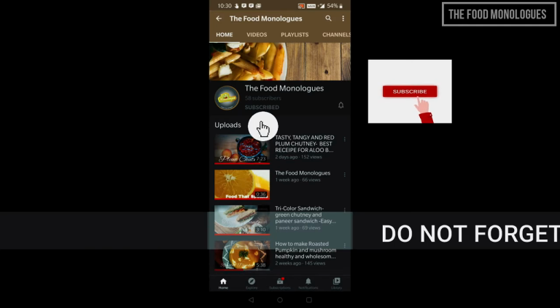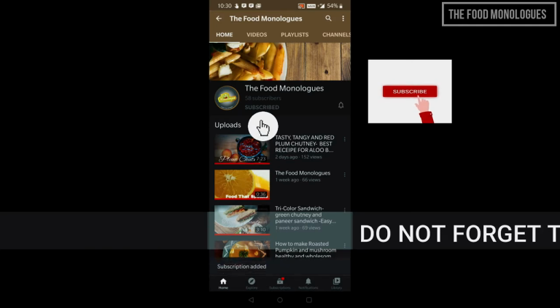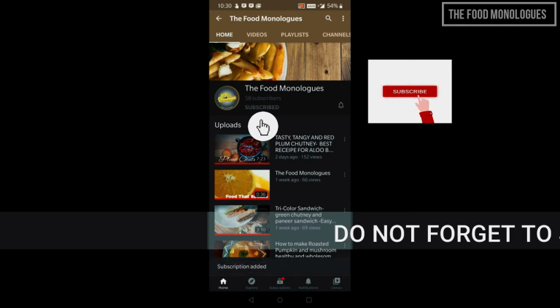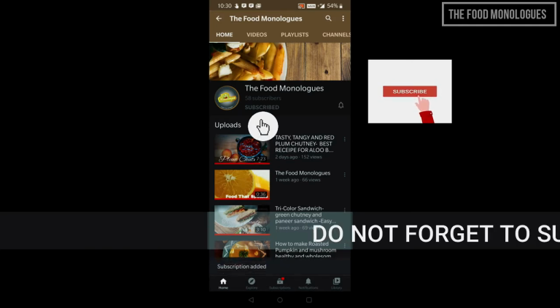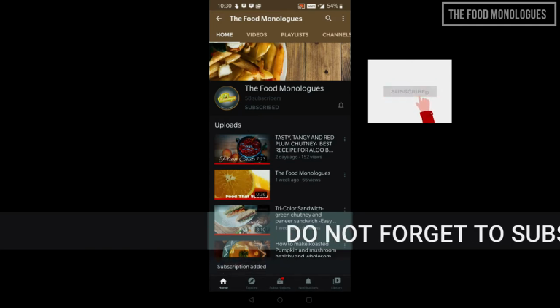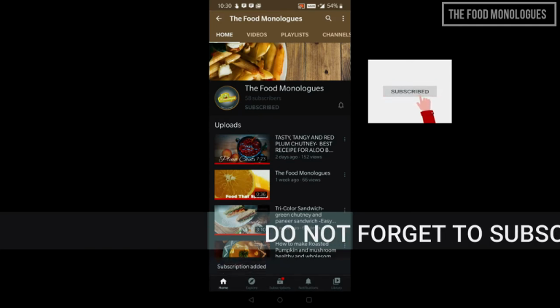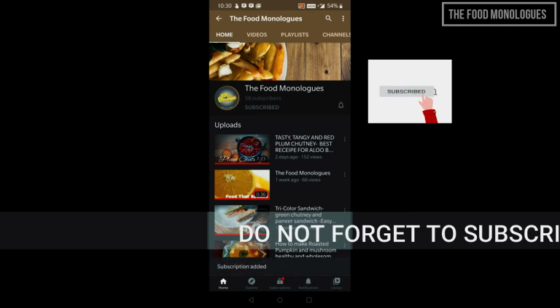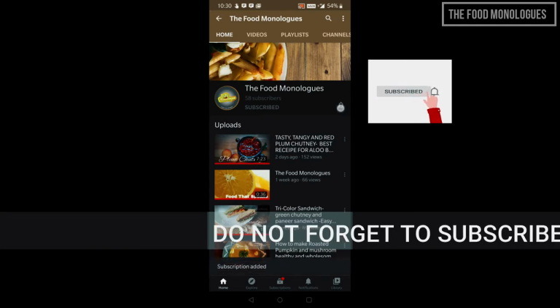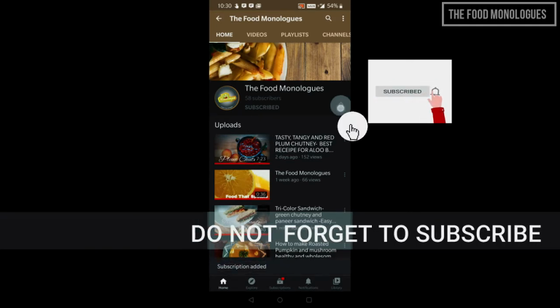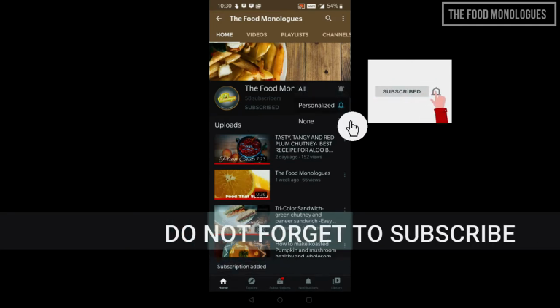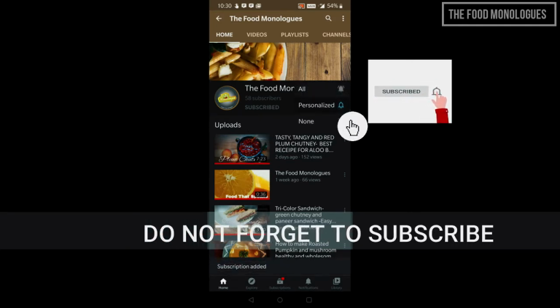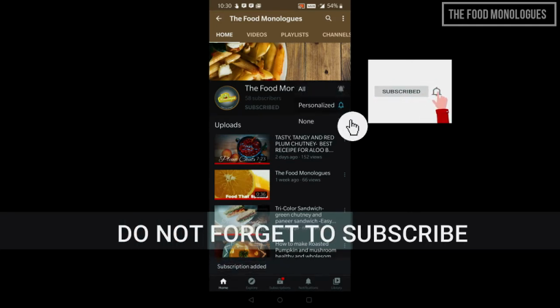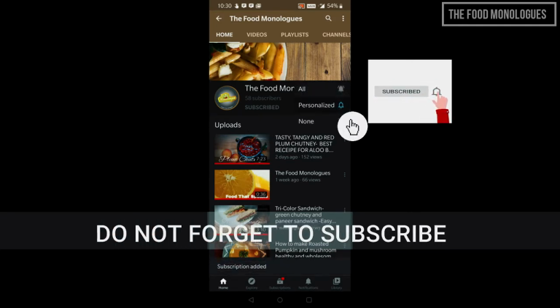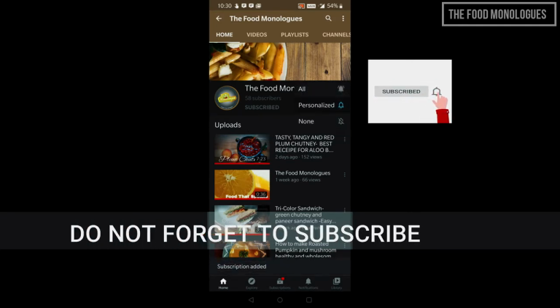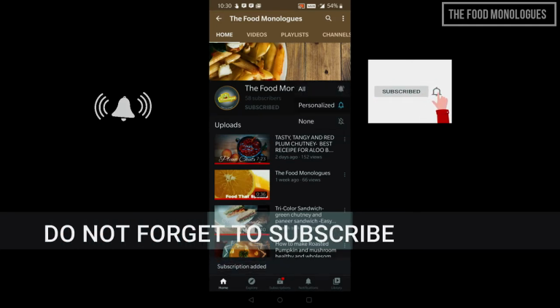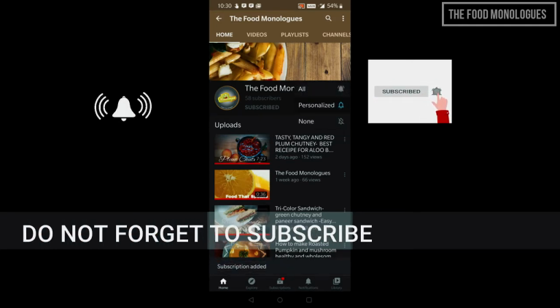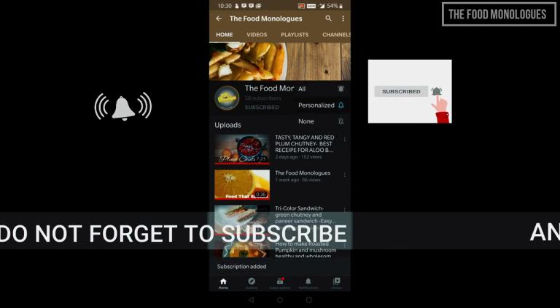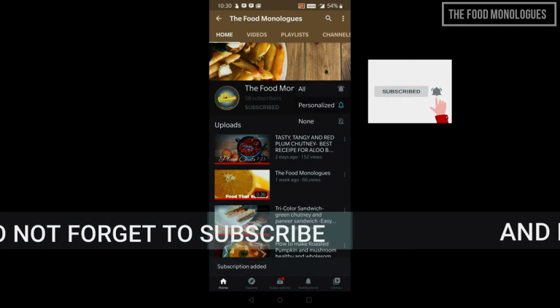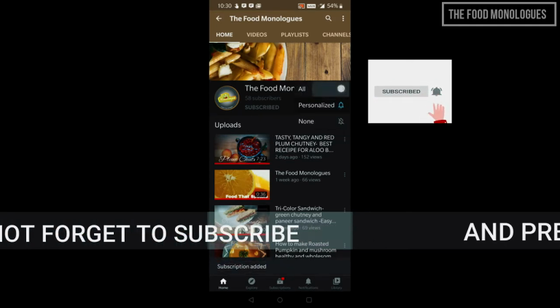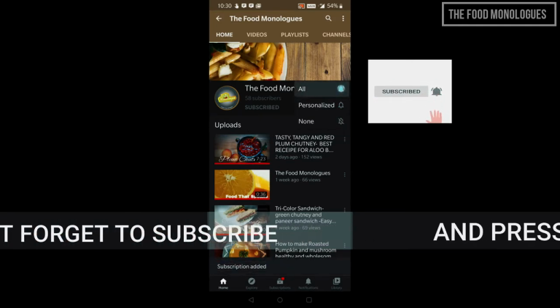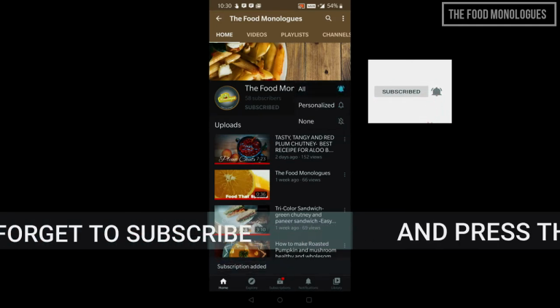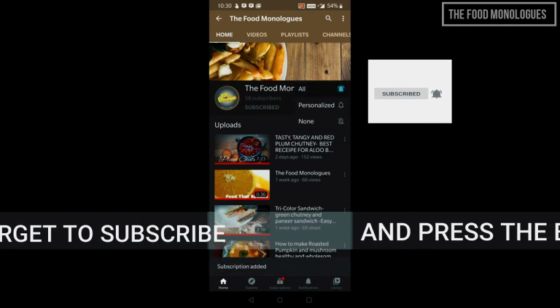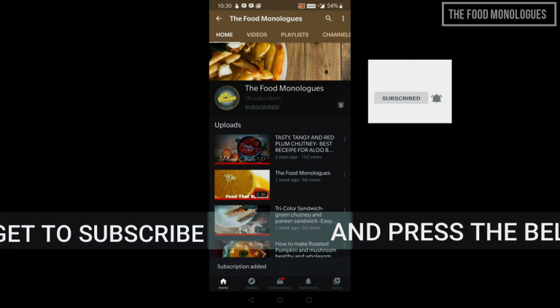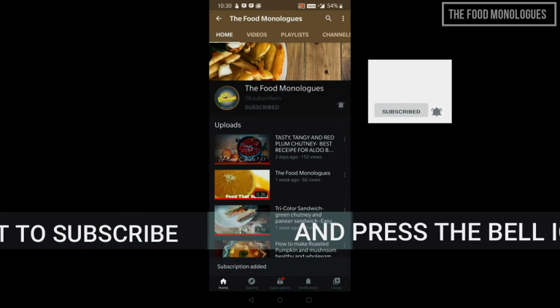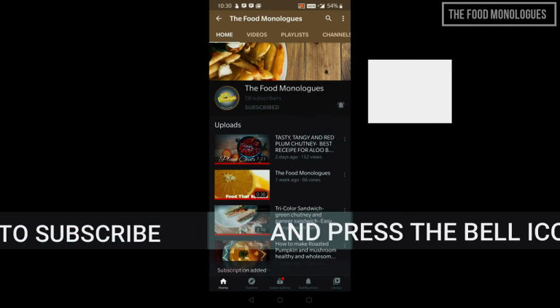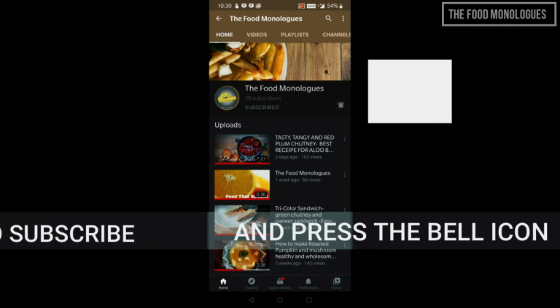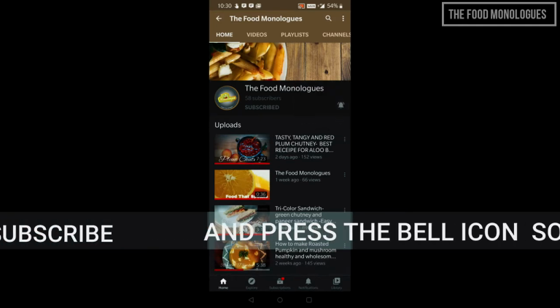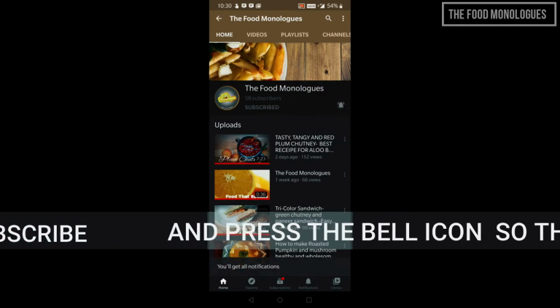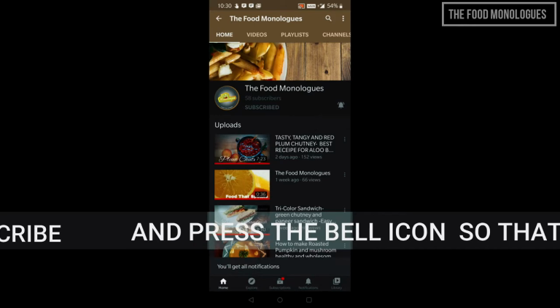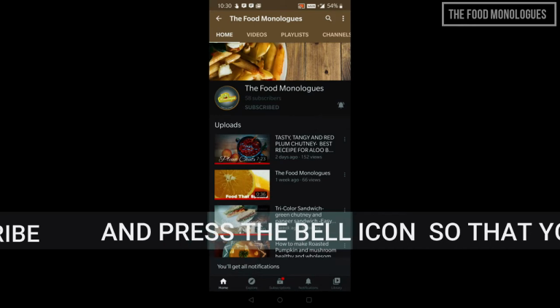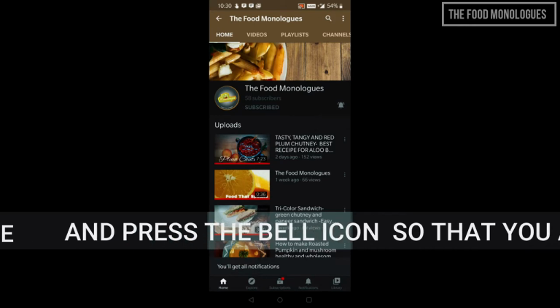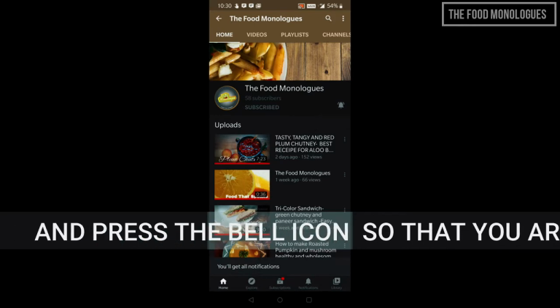Before we start, do subscribe to the Food Monologues channel if you haven't already, and hit the bell icon so that all the notifications for new recipes will reach you regularly.